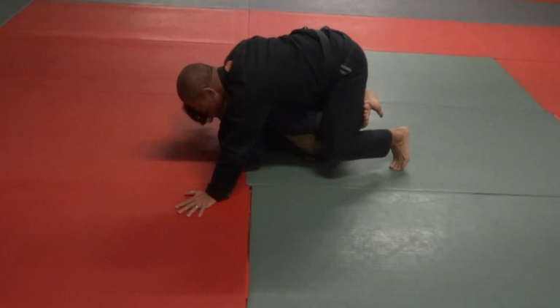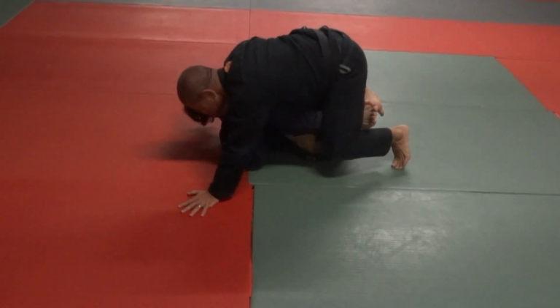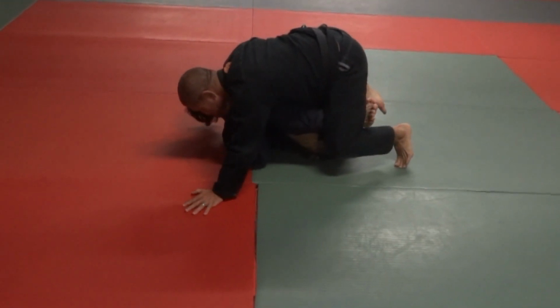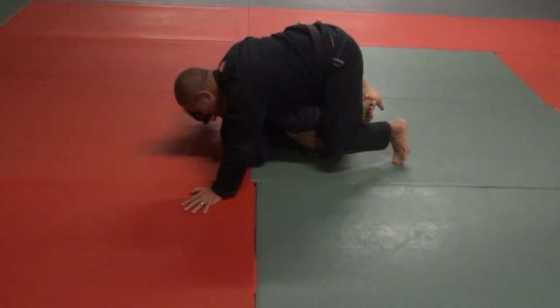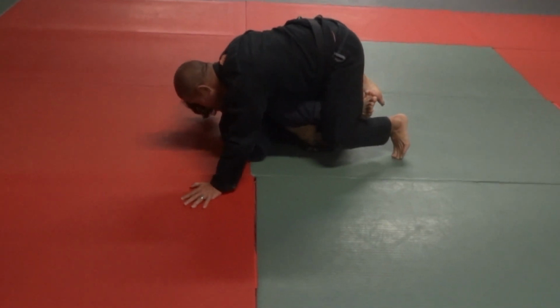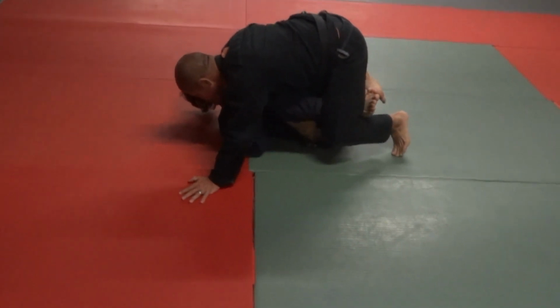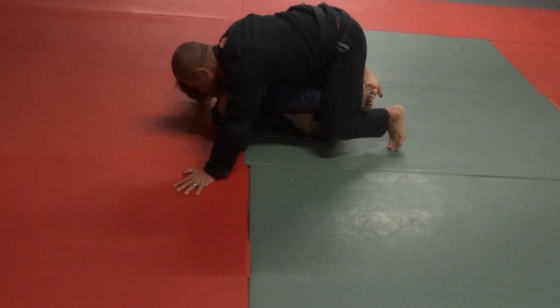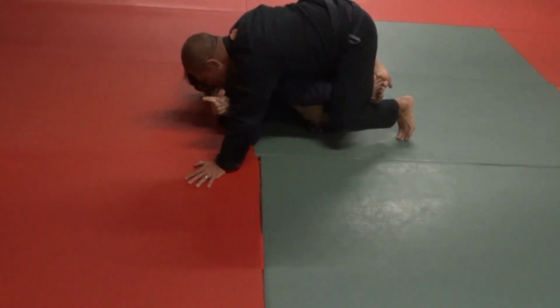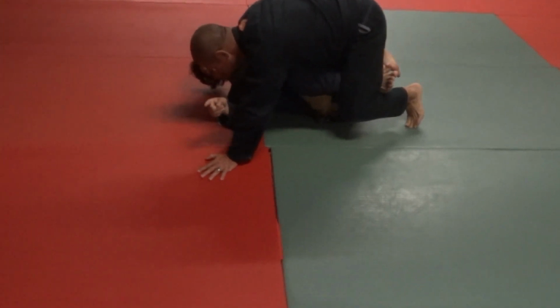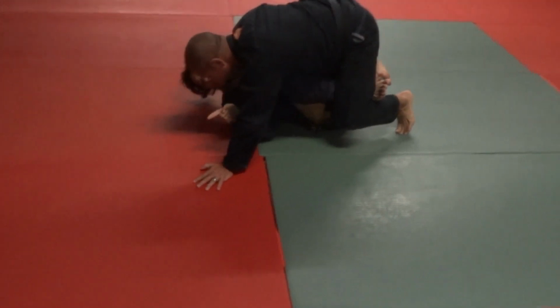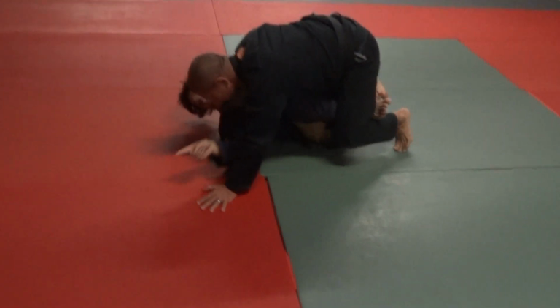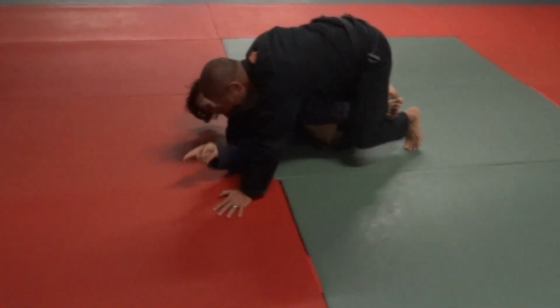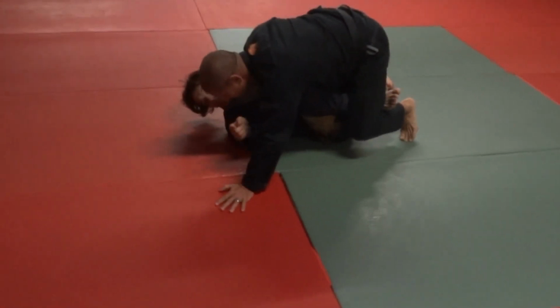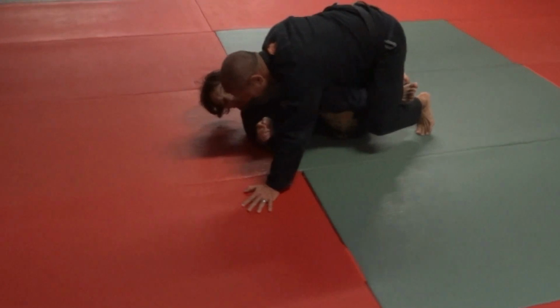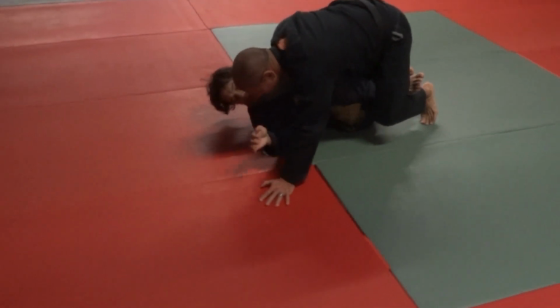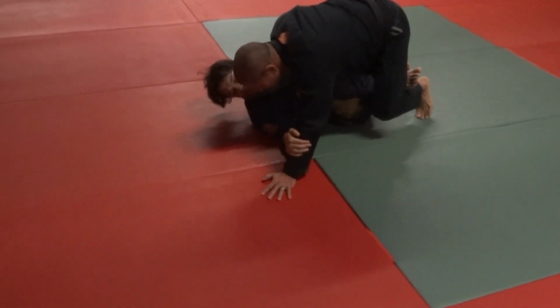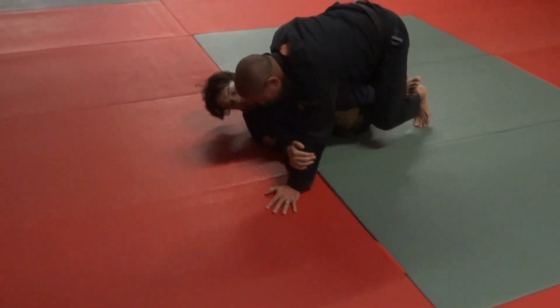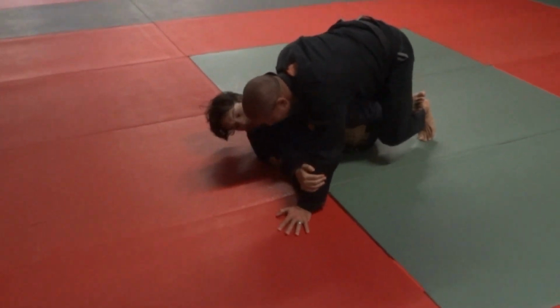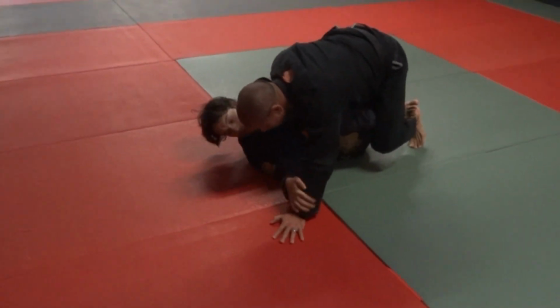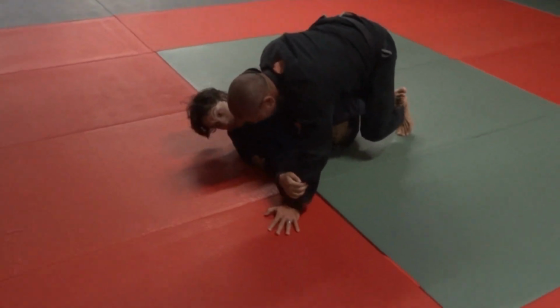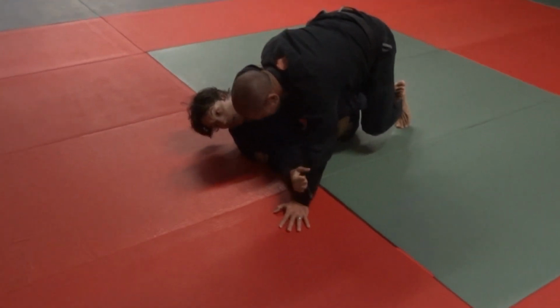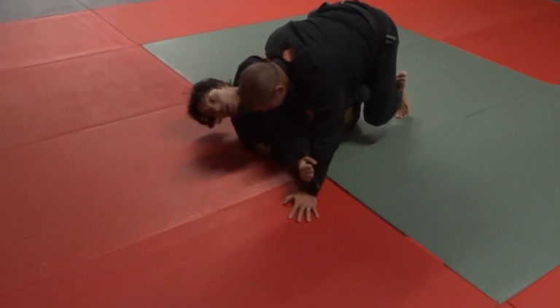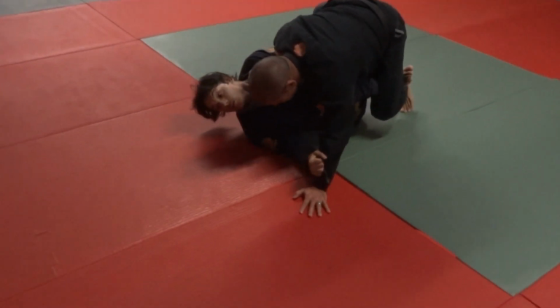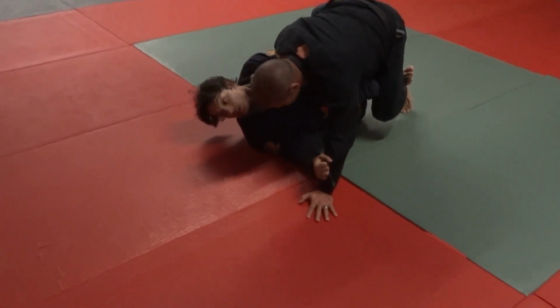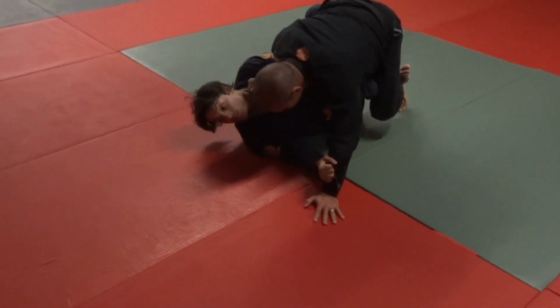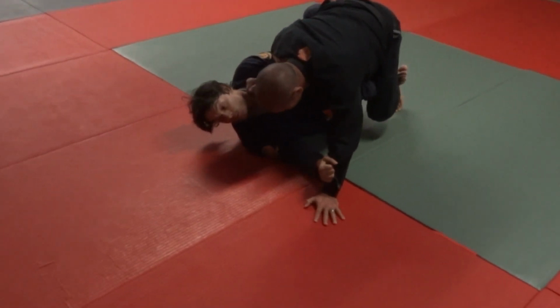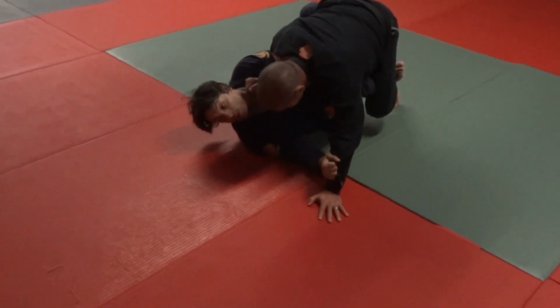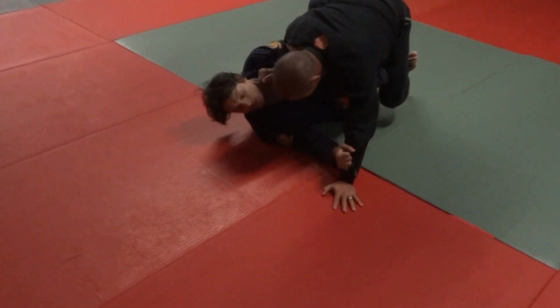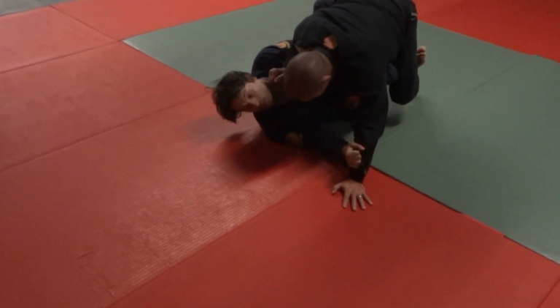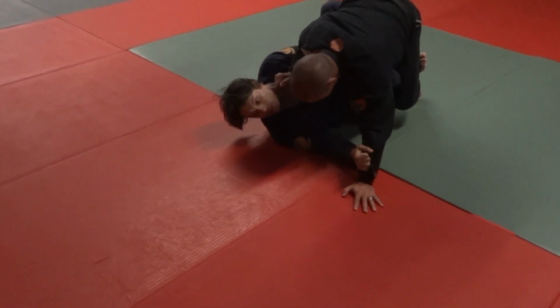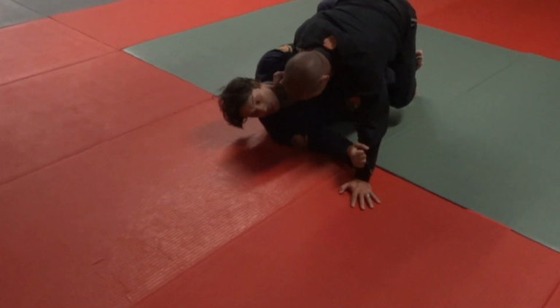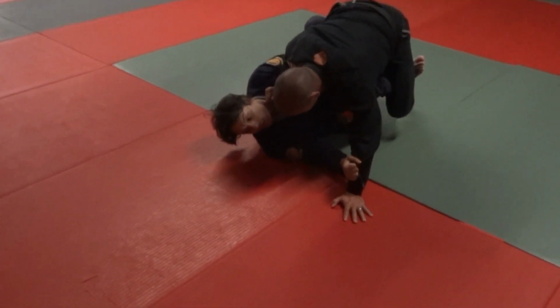Now with this I'm going to try to act like I'm going to sweep him over this way, so I block this hand and I try to throw him this way with the shin to shin.